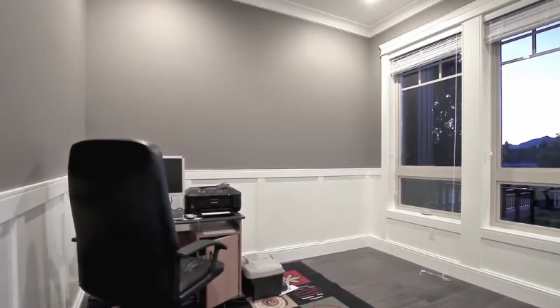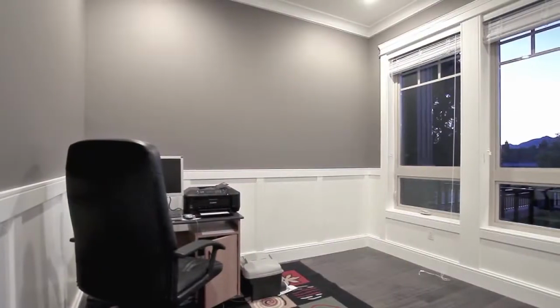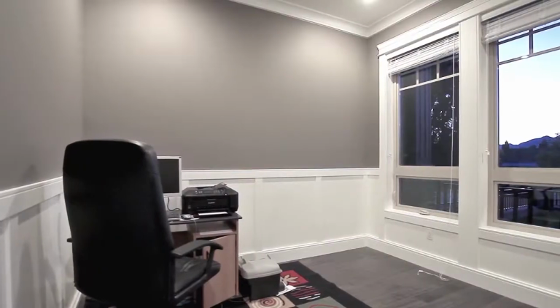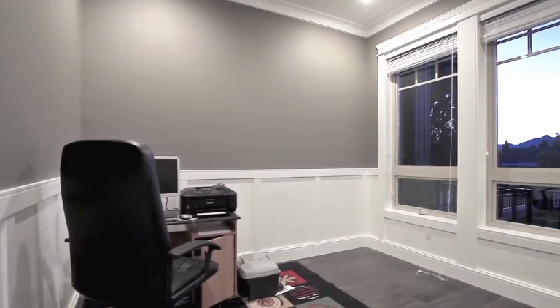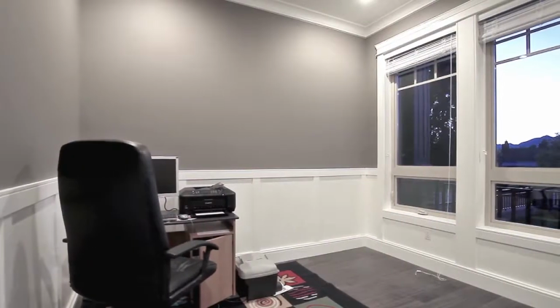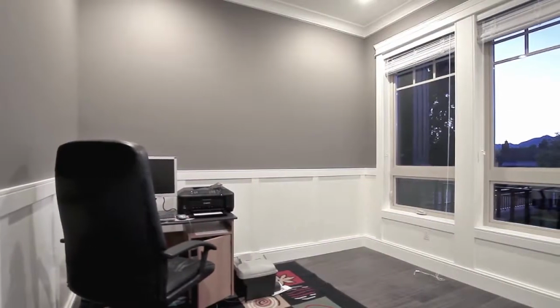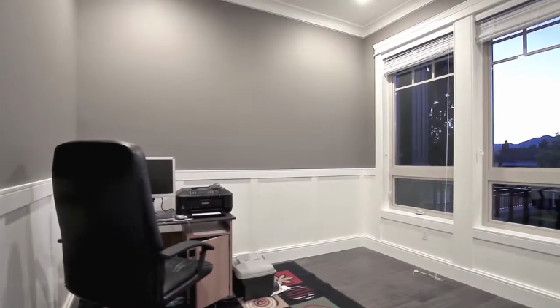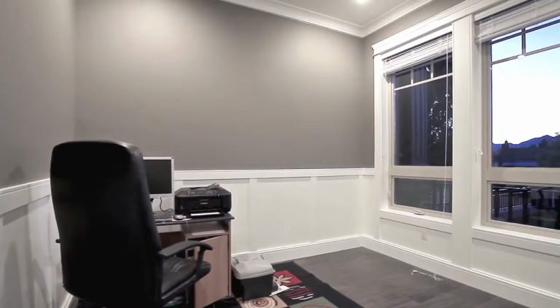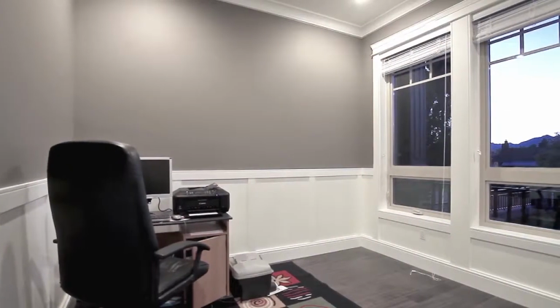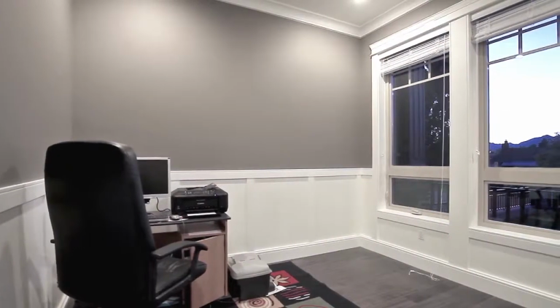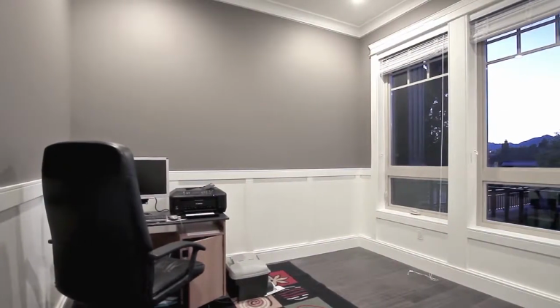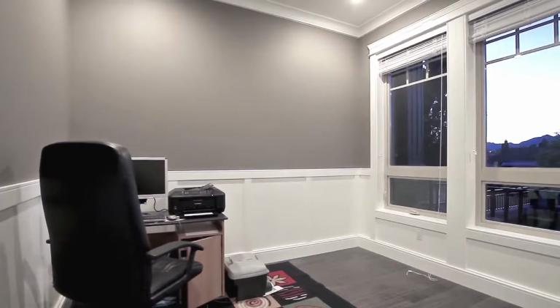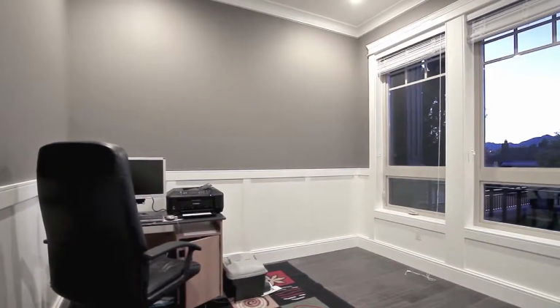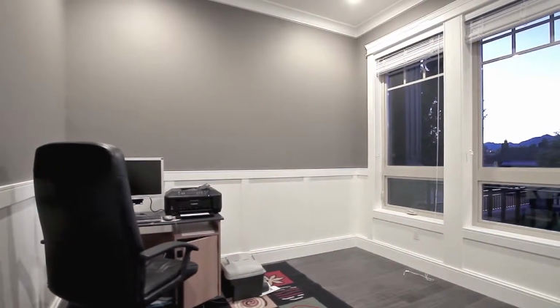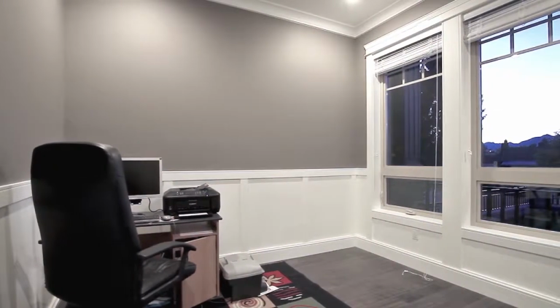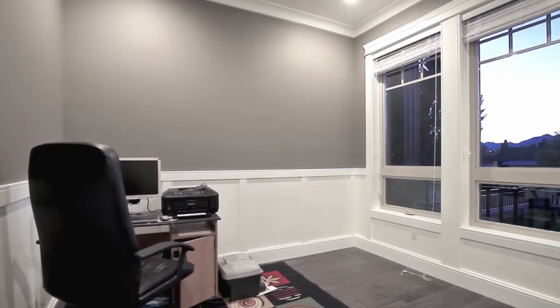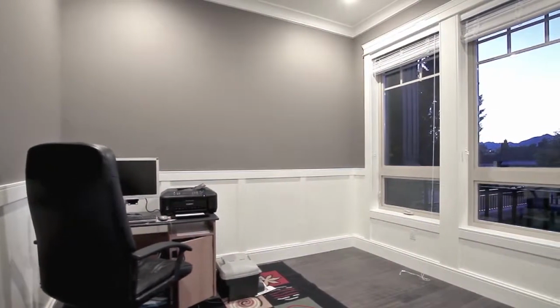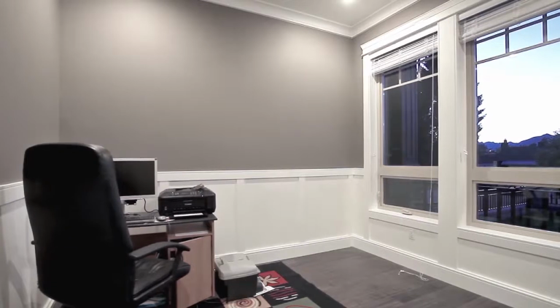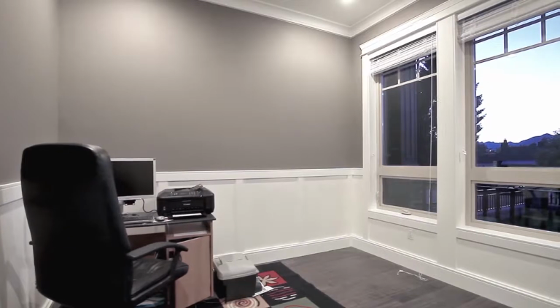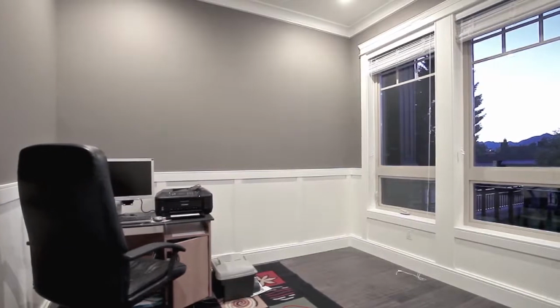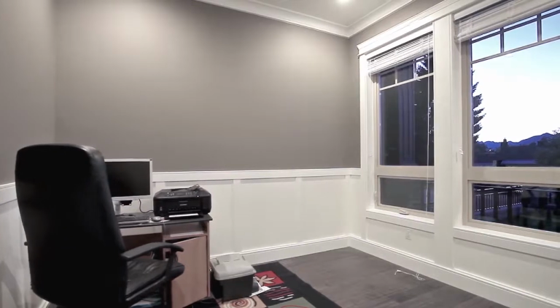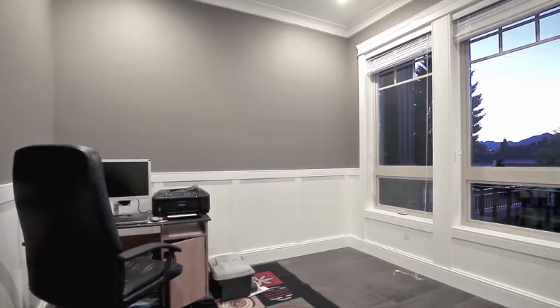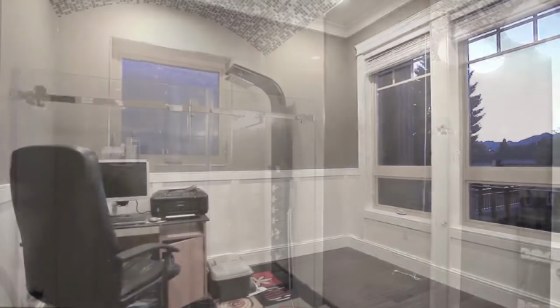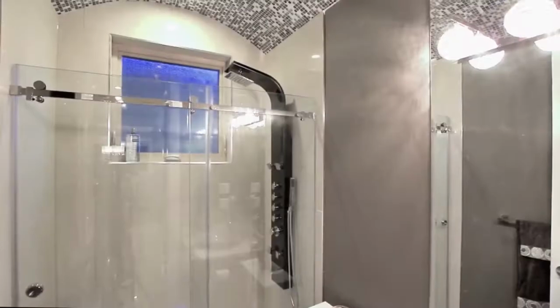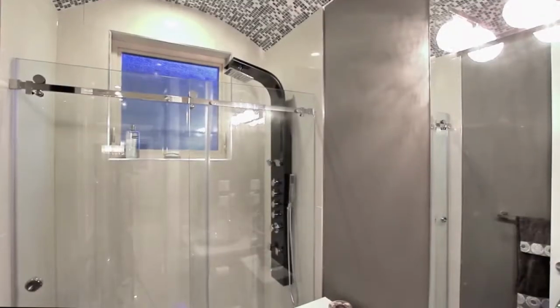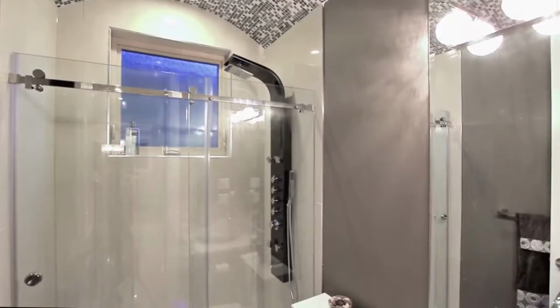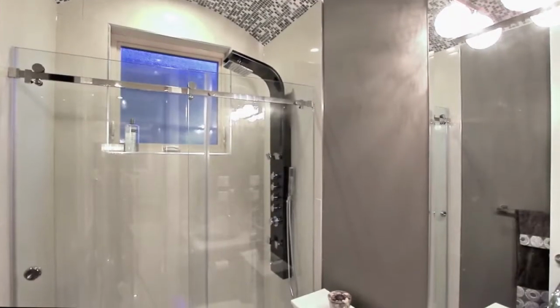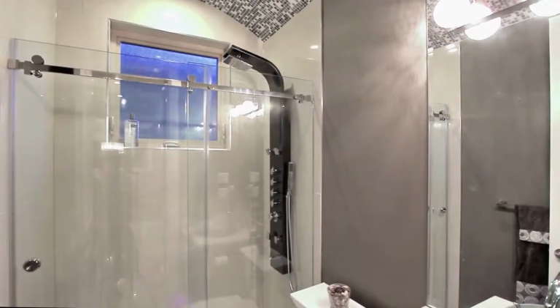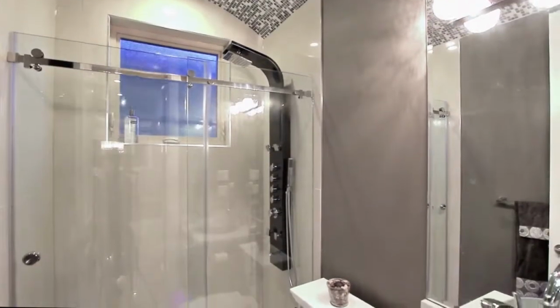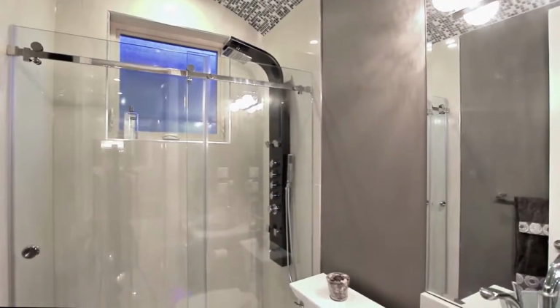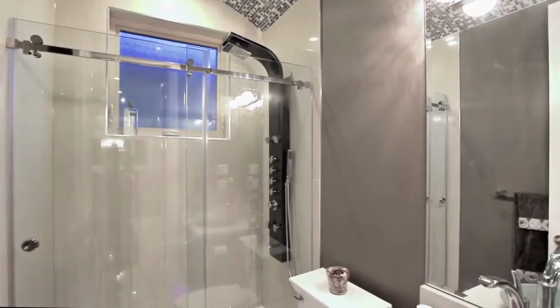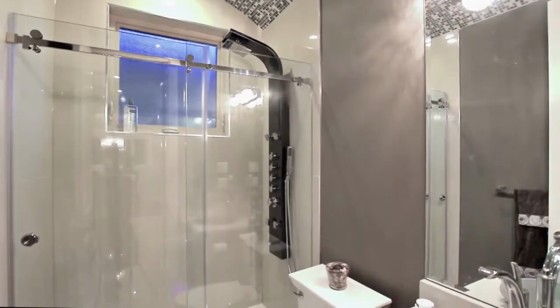Also on the main floor is a den, which can easily be converted into a guest bedroom, and a remarkable three-piece bathroom.